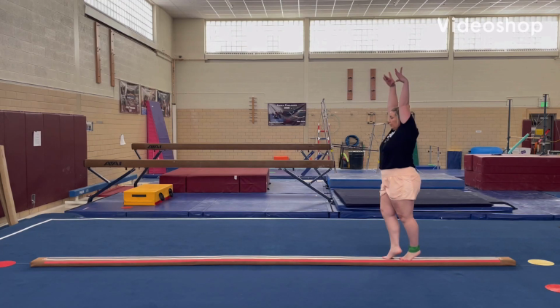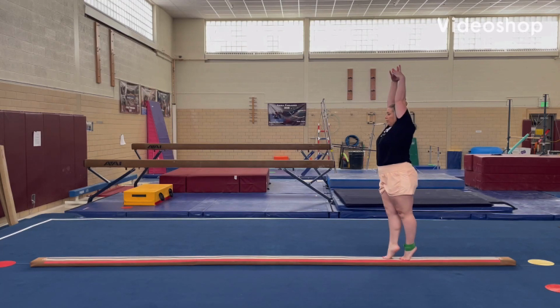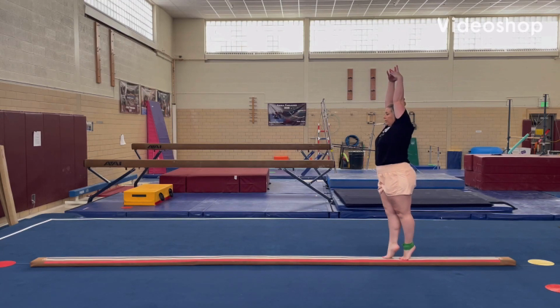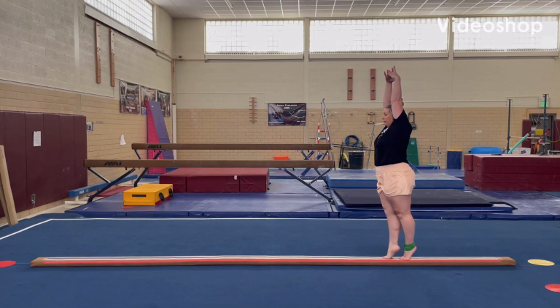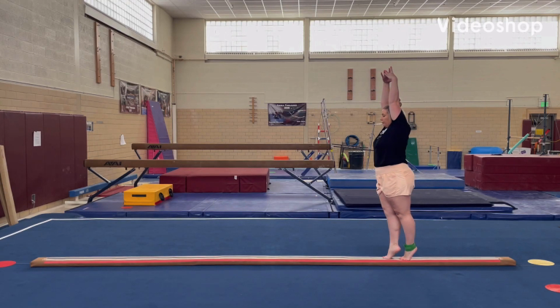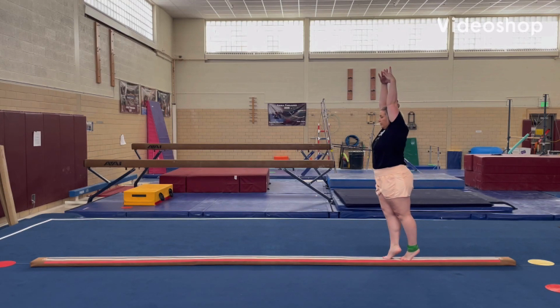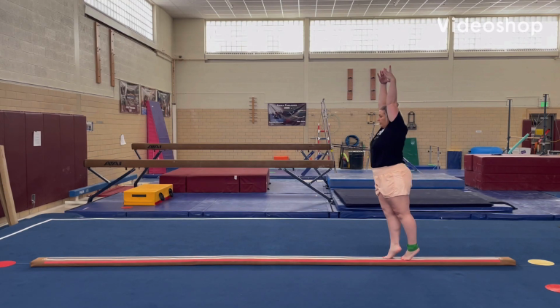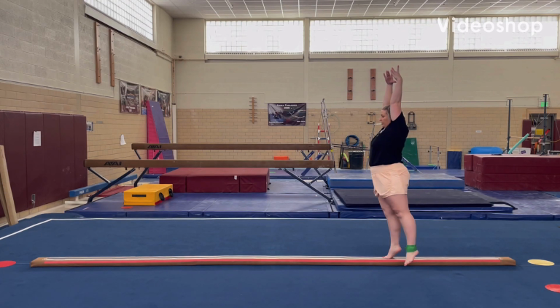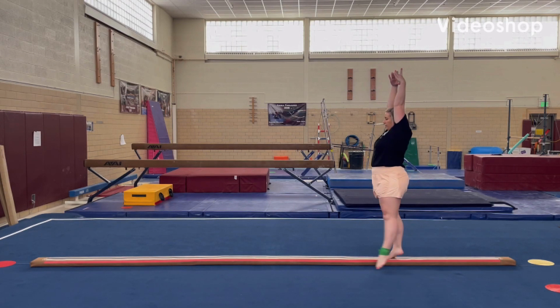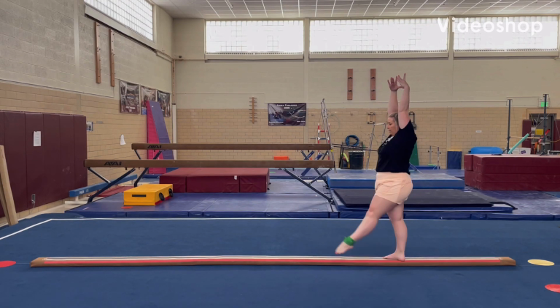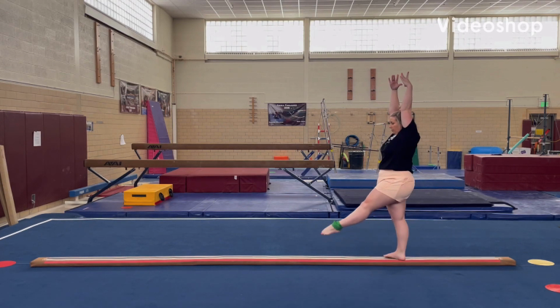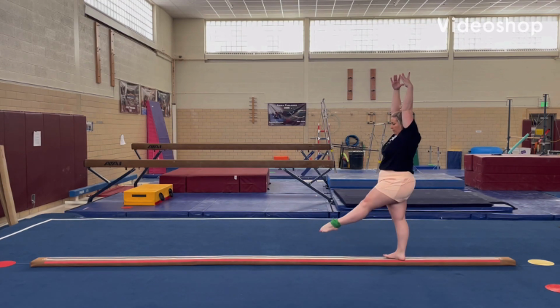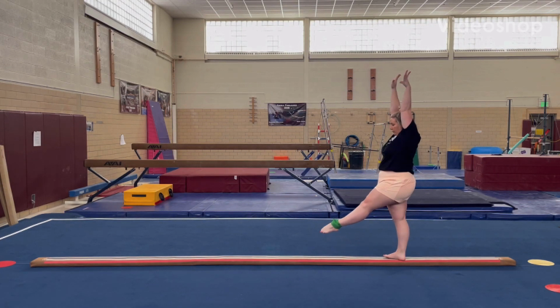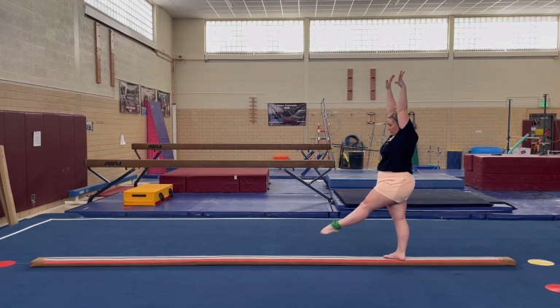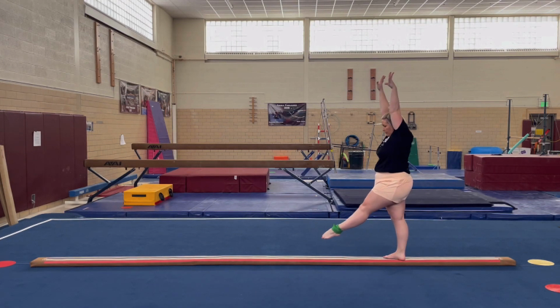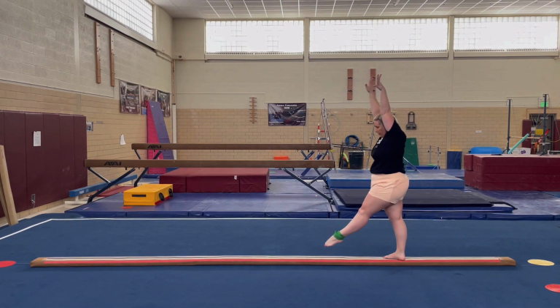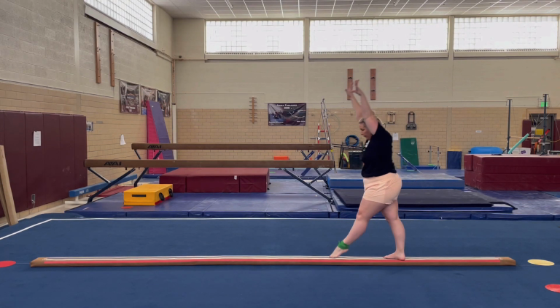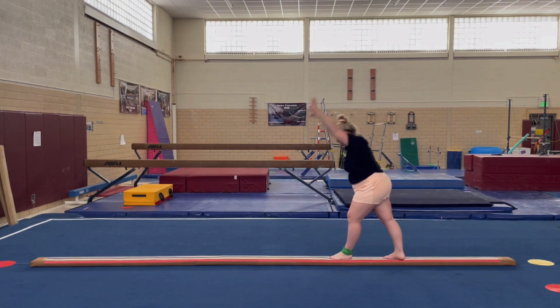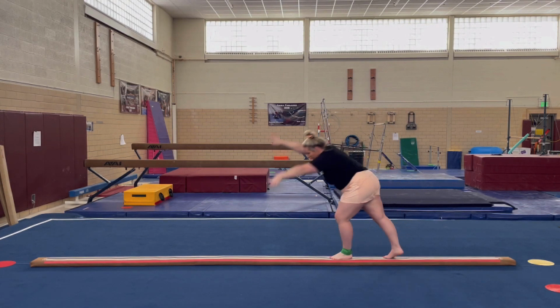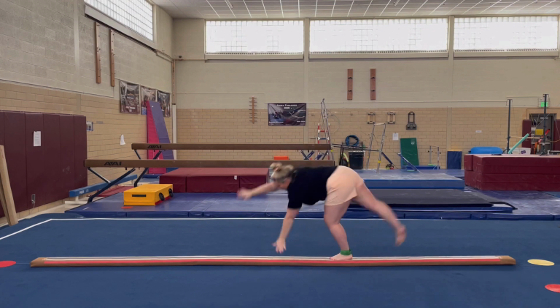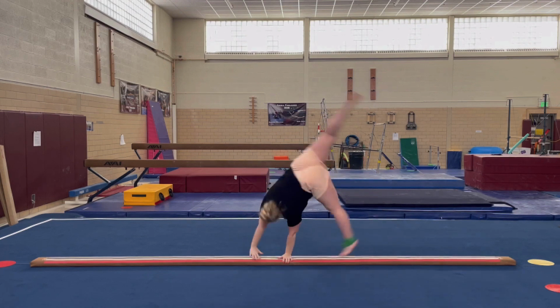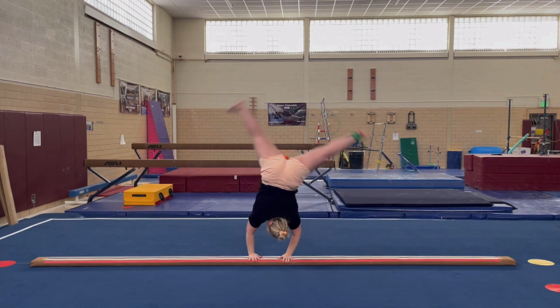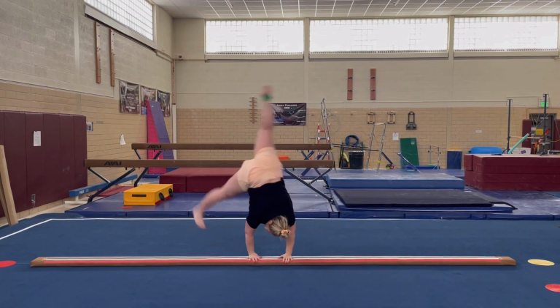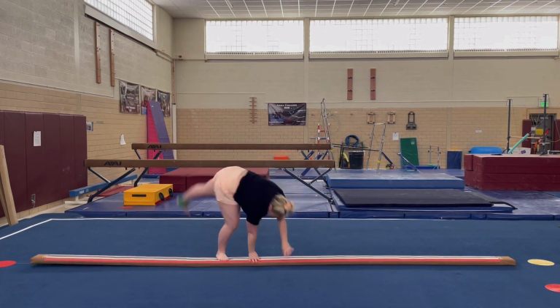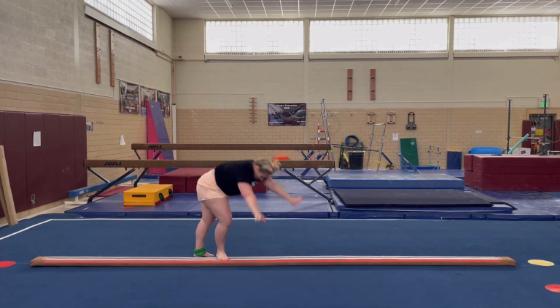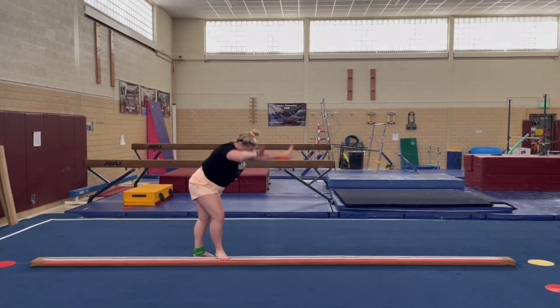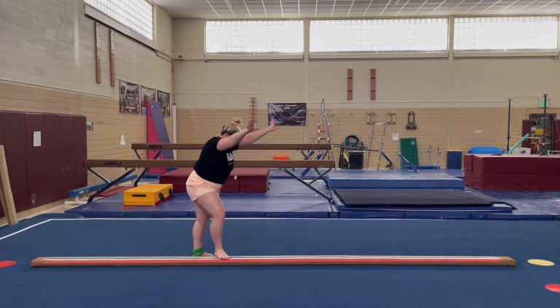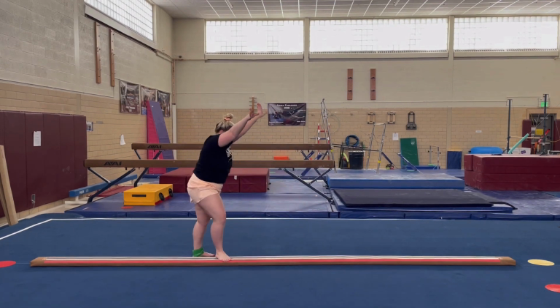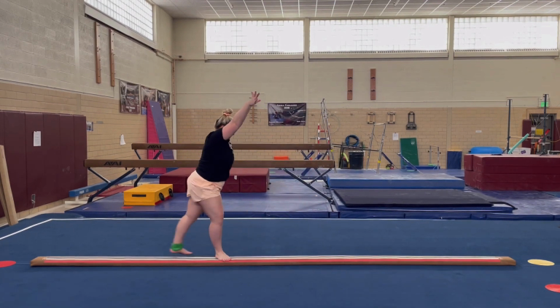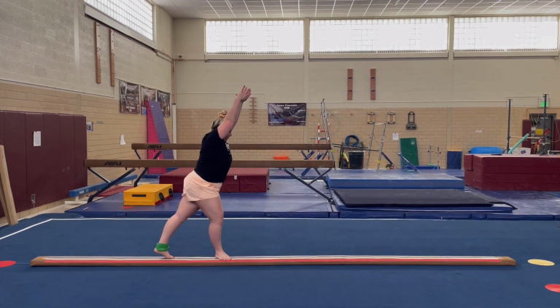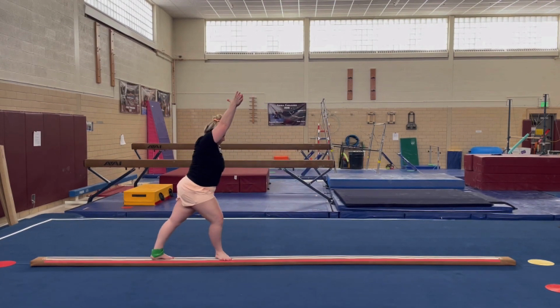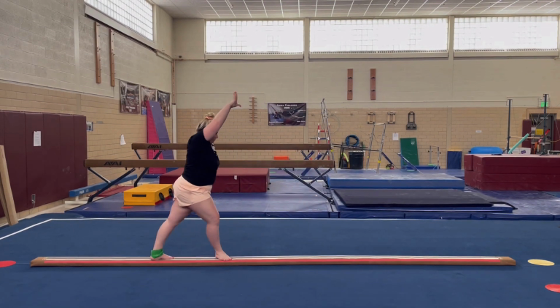Lock. Drop to start position. Cartwheel lunge. Press.